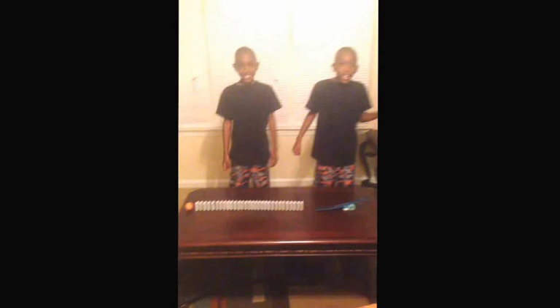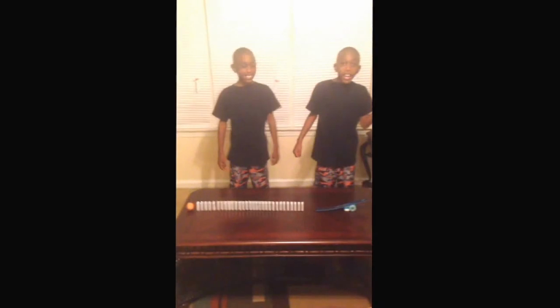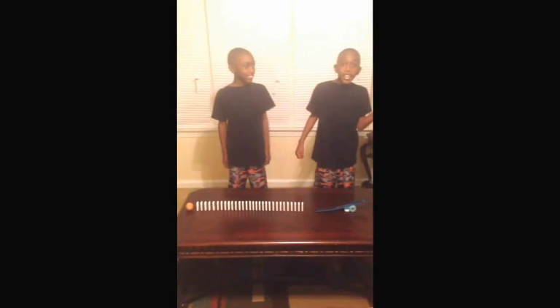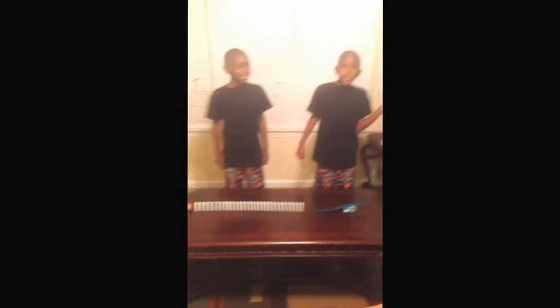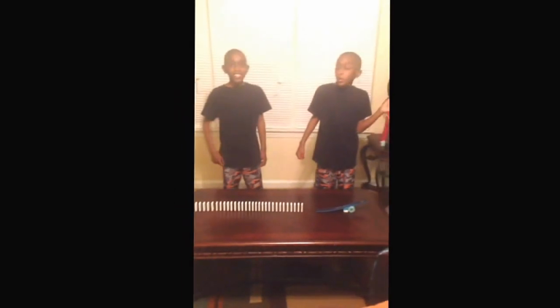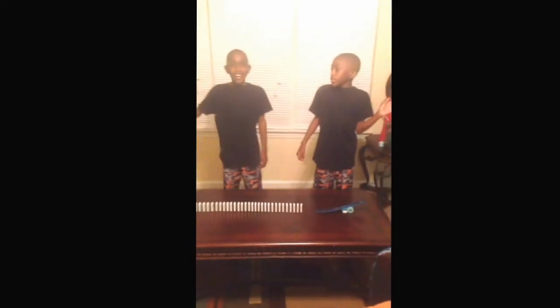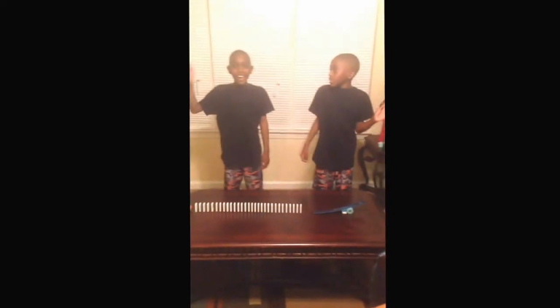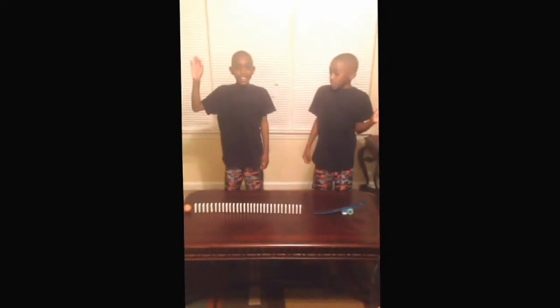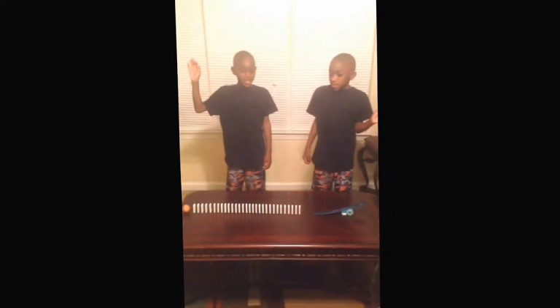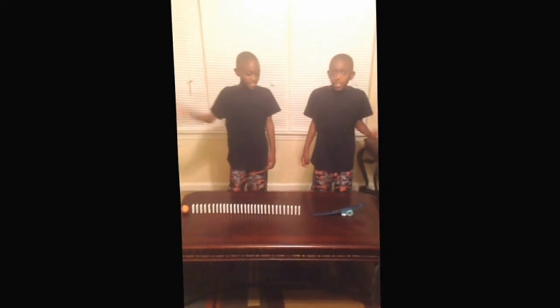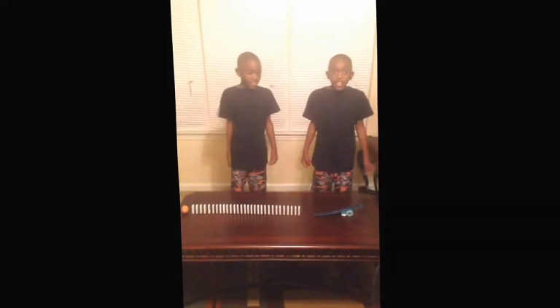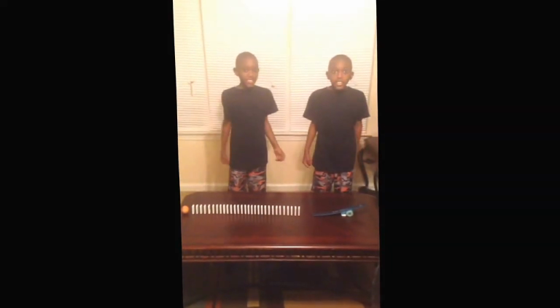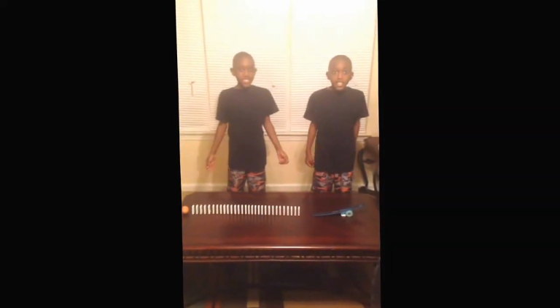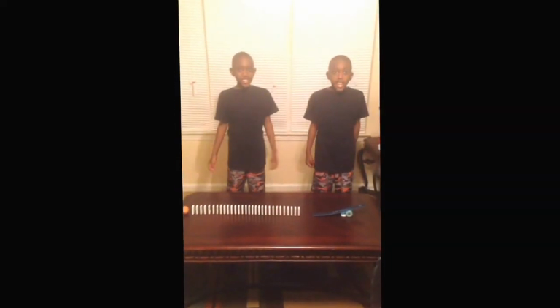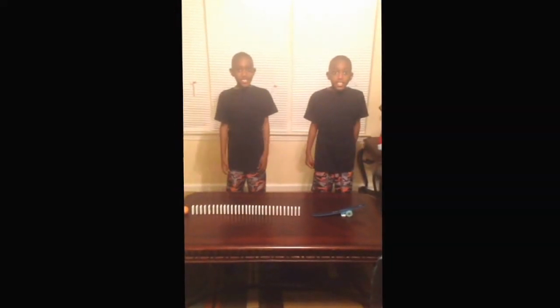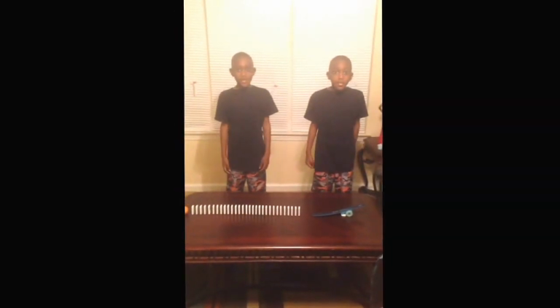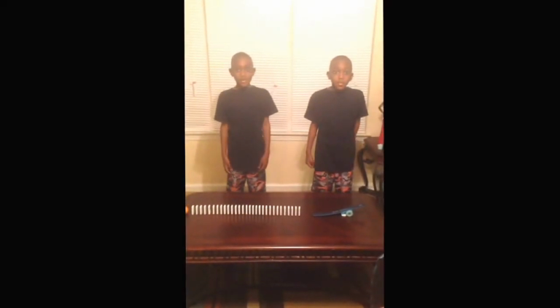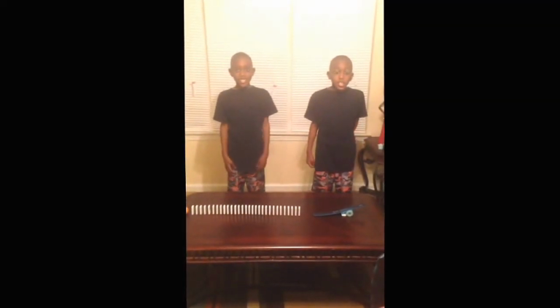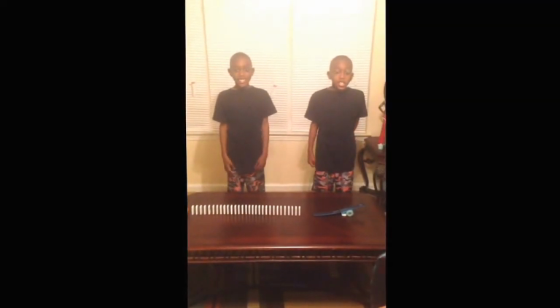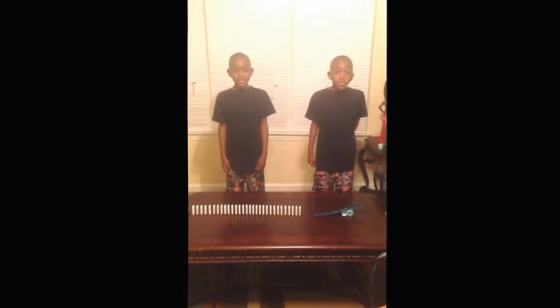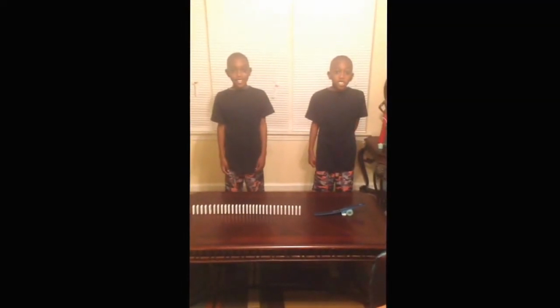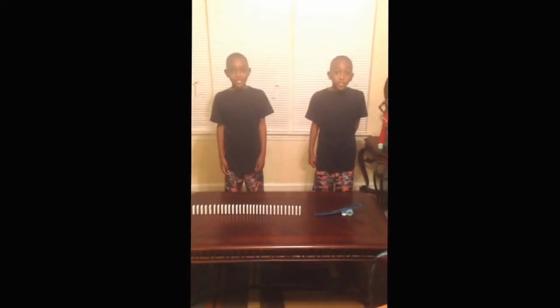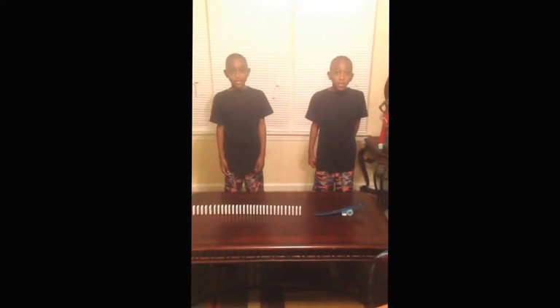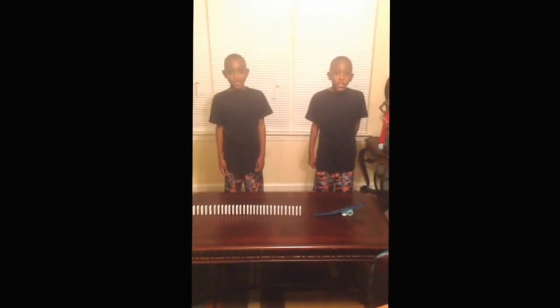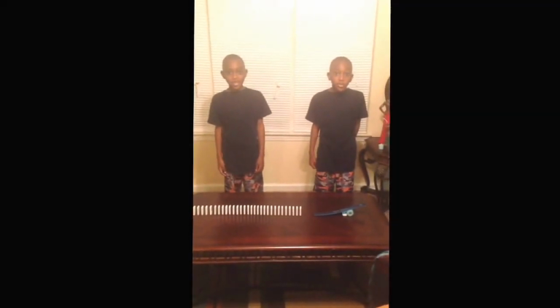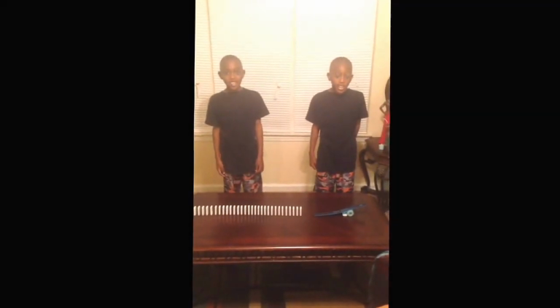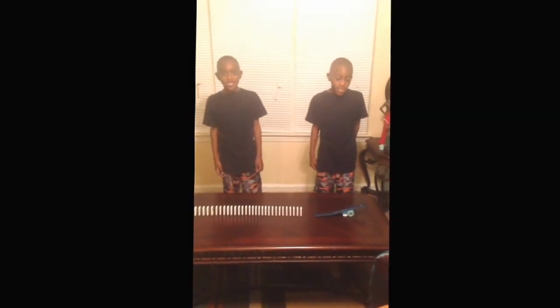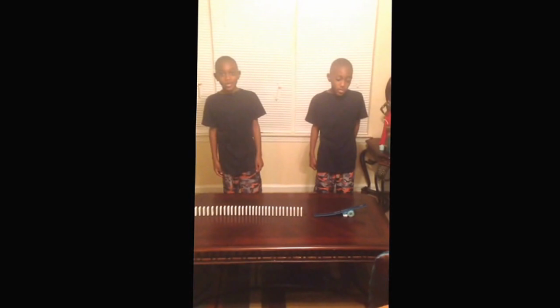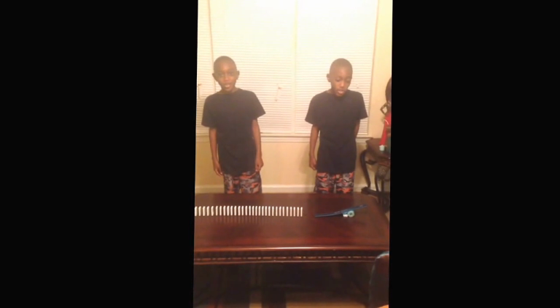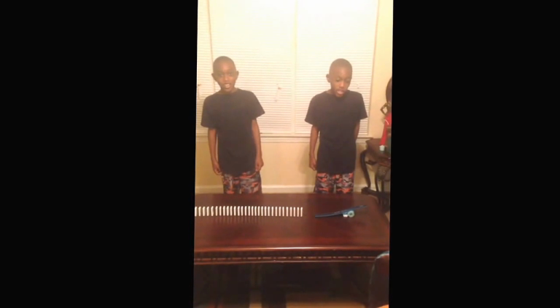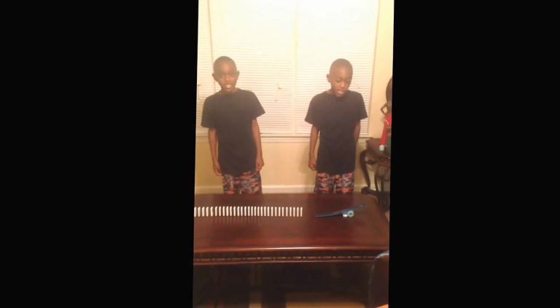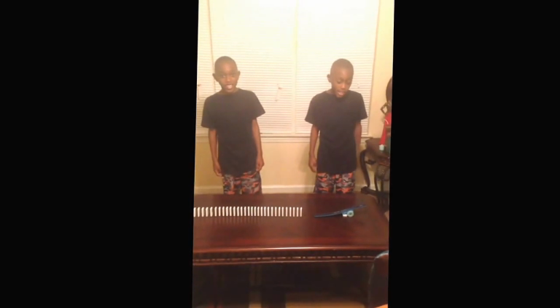Hi, I'm Jordan. Hi, I'm Jalen. And this is our Simple Machines project for Ms. Reinhardt's fourth grade class.